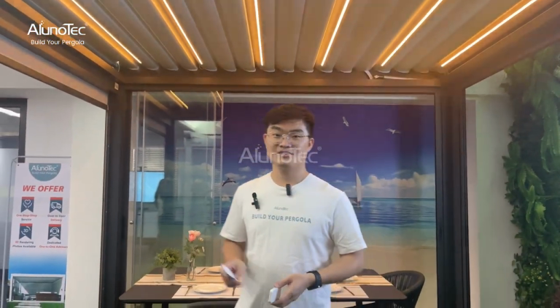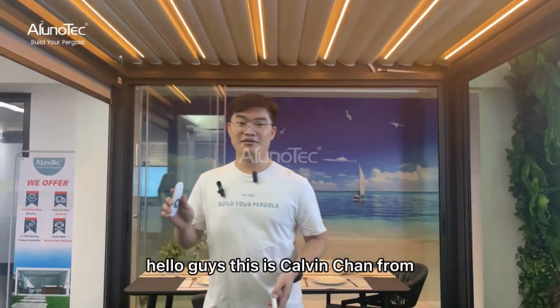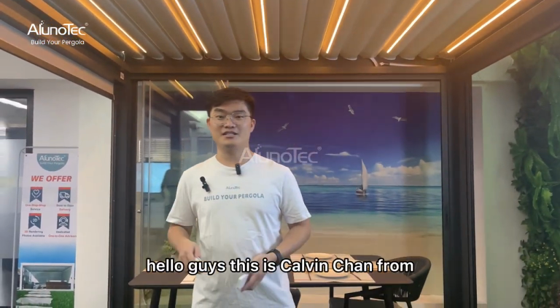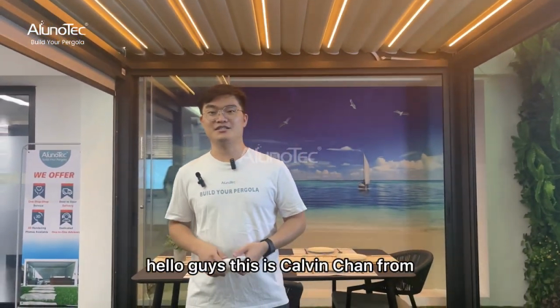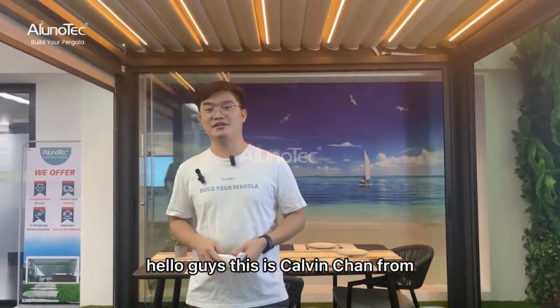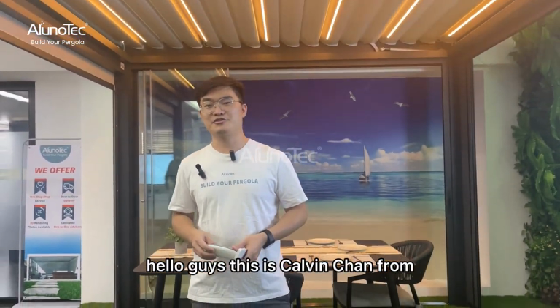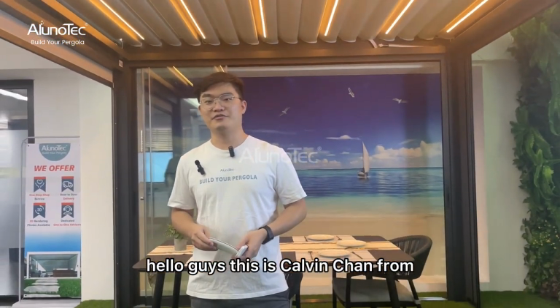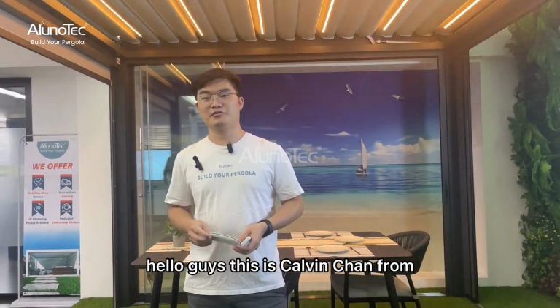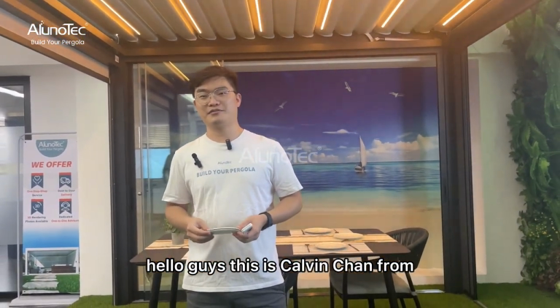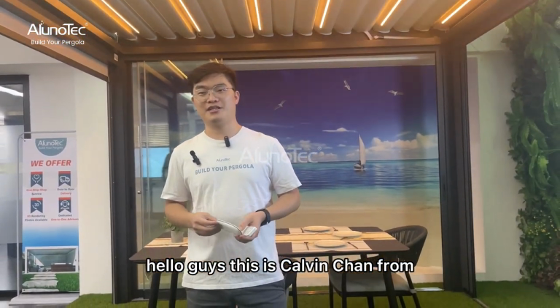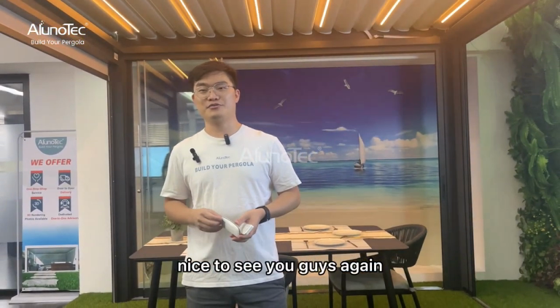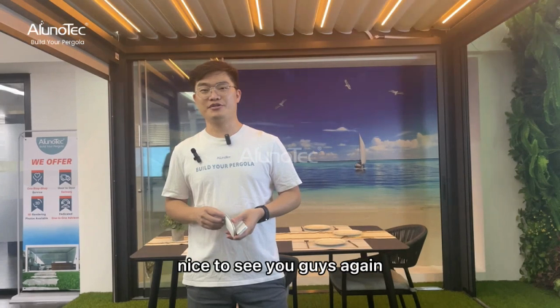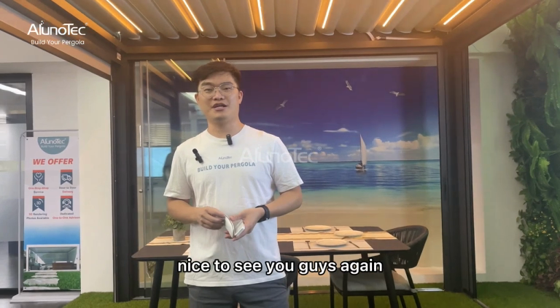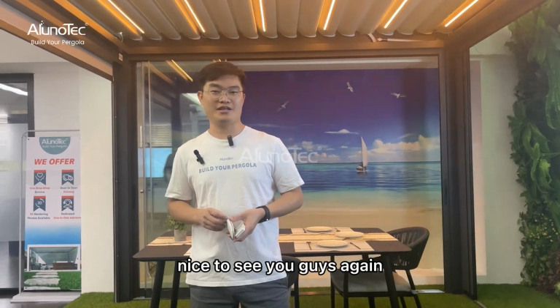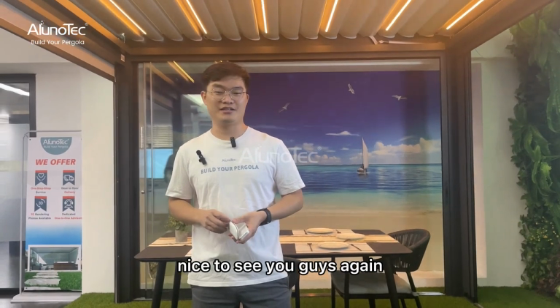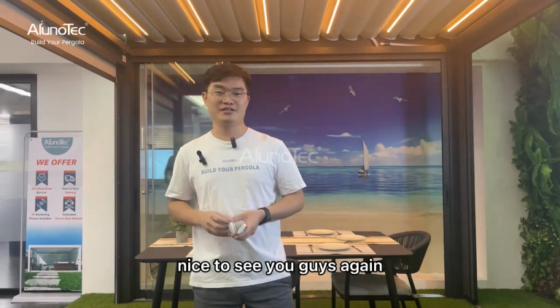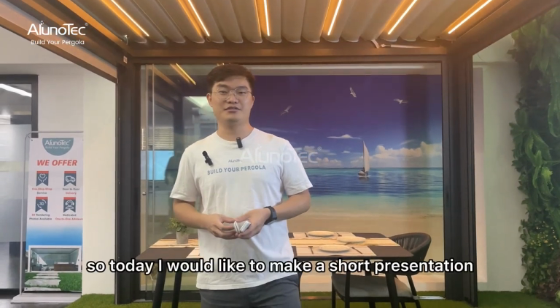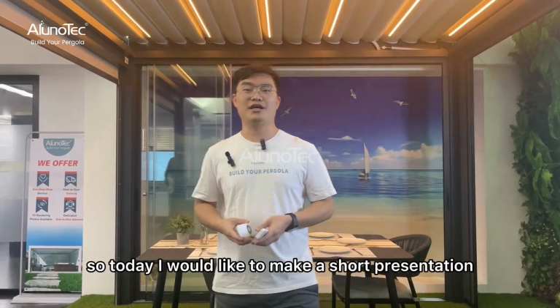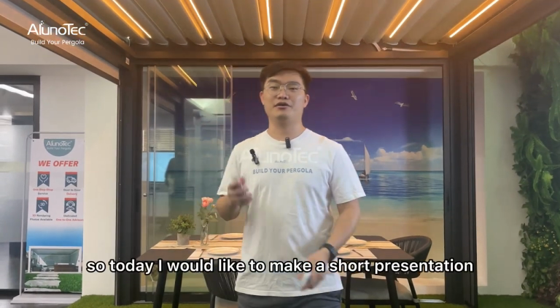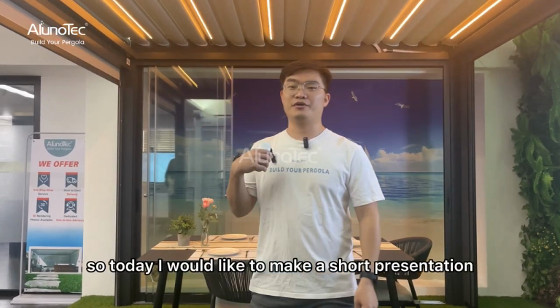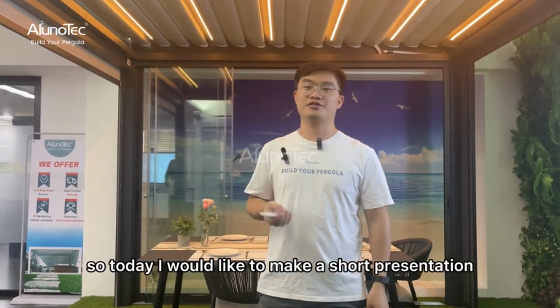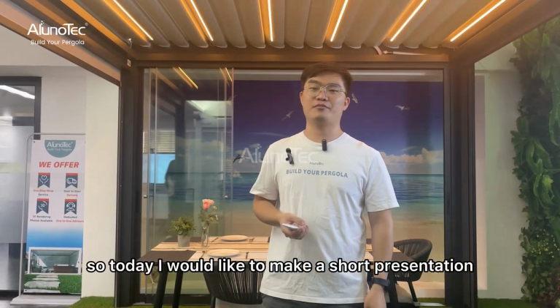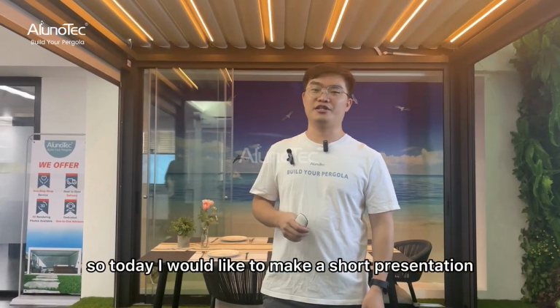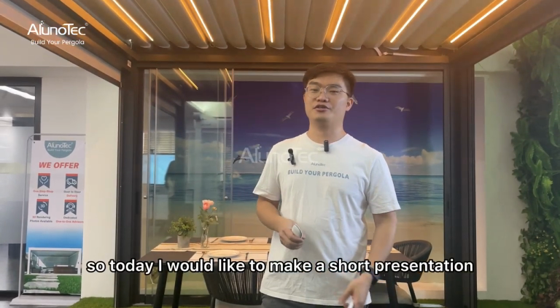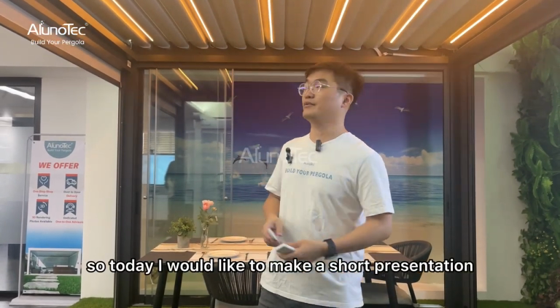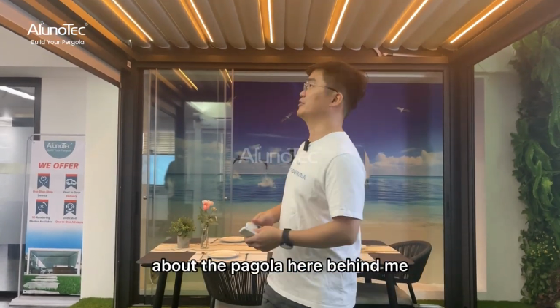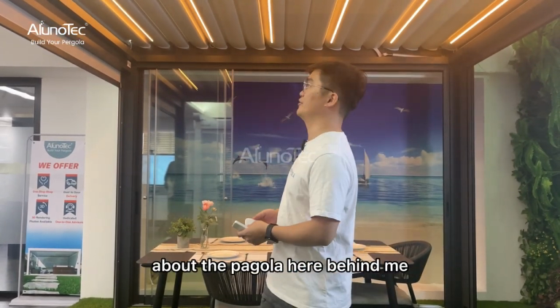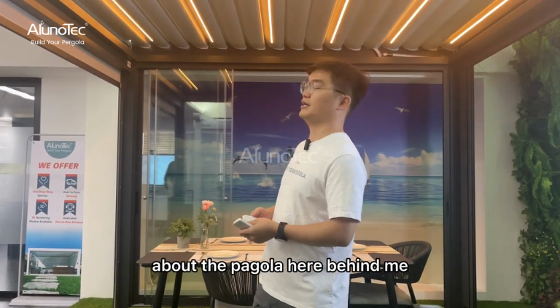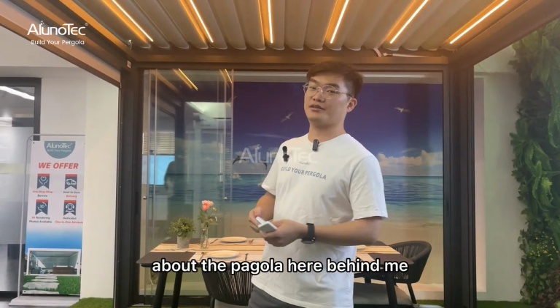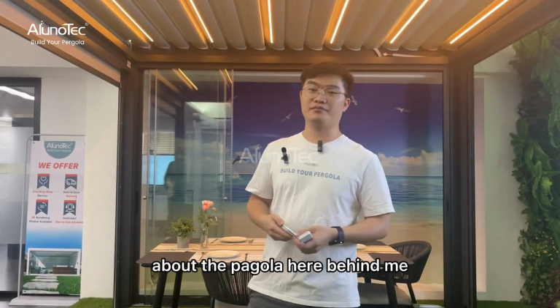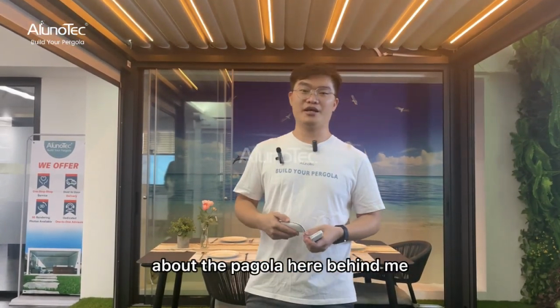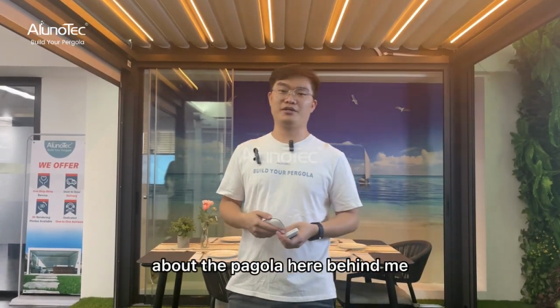Hello guys, this is Kelvin Chen from the Oloom Tape. Nice to see you guys again. Today I would like to make a short presentation about the pergola here behind me.